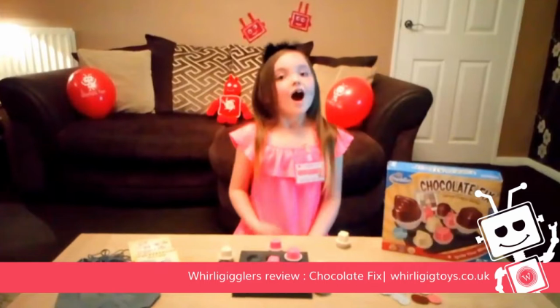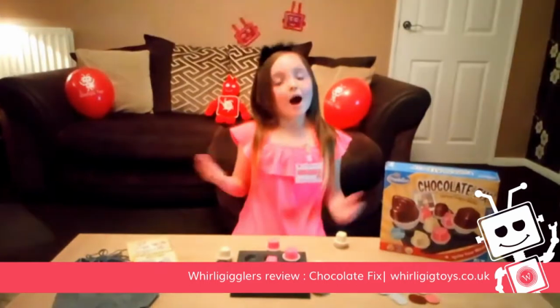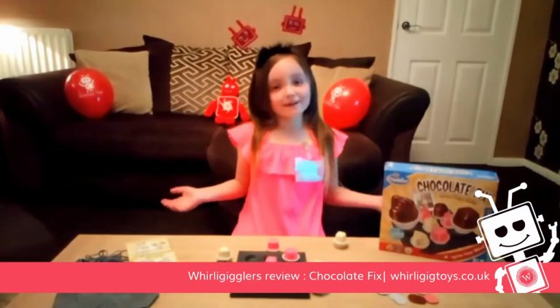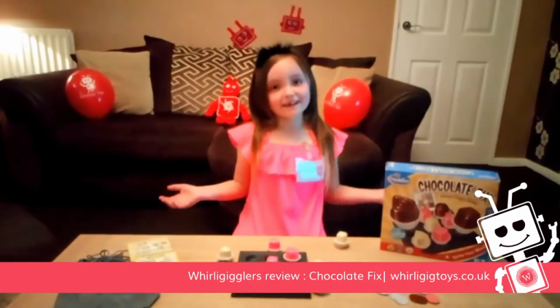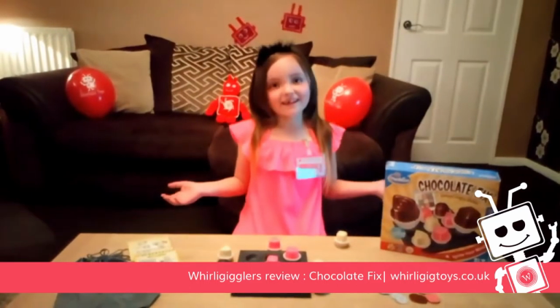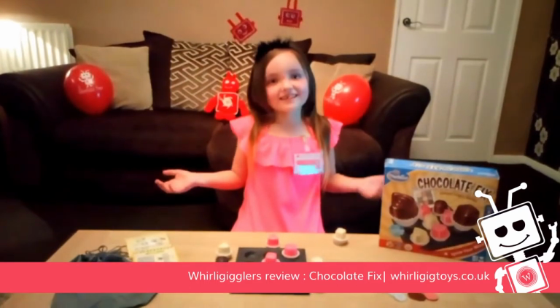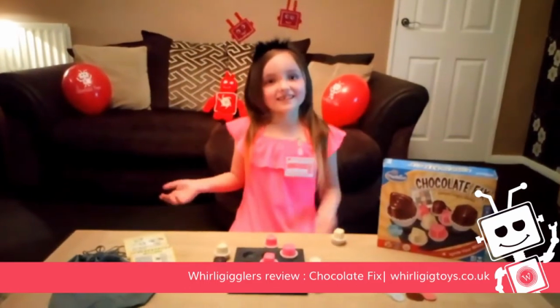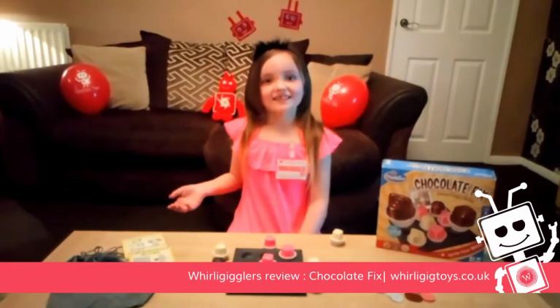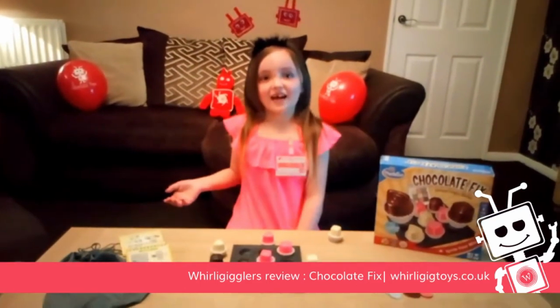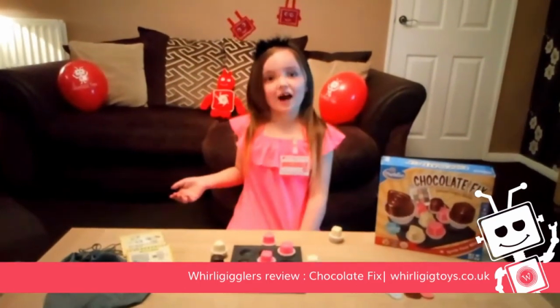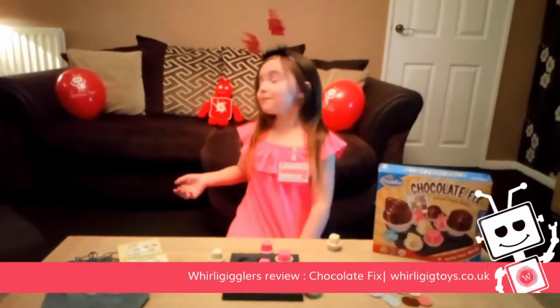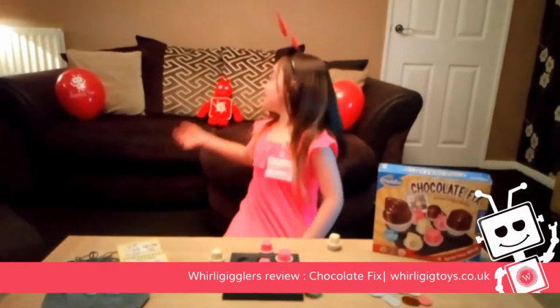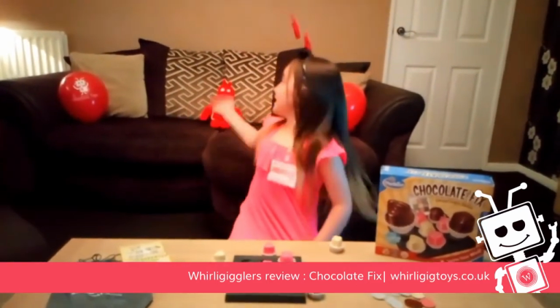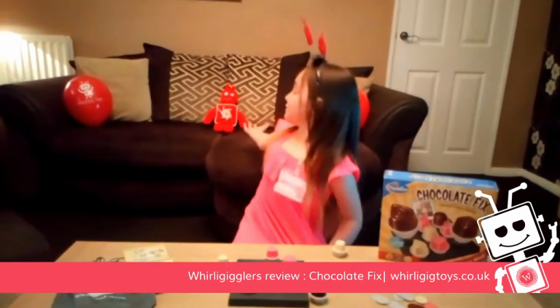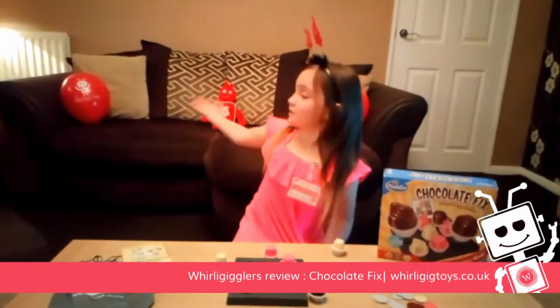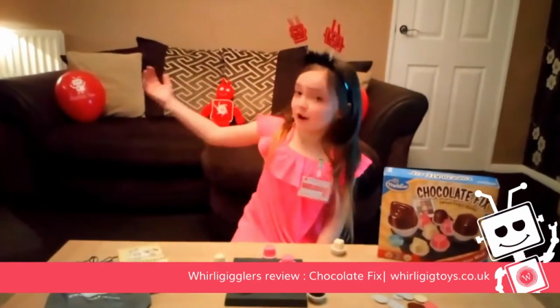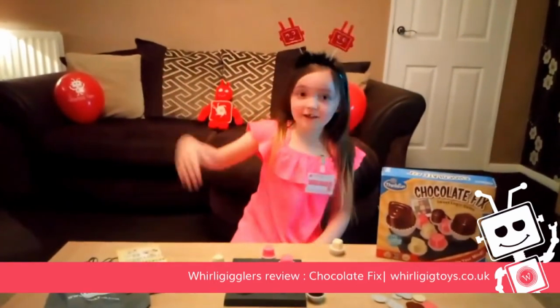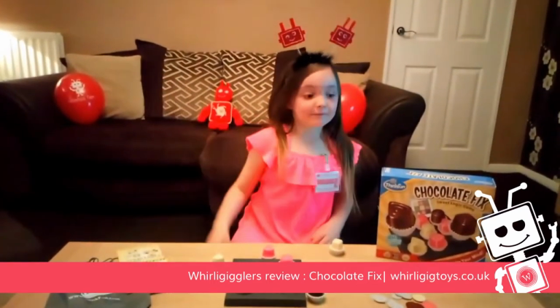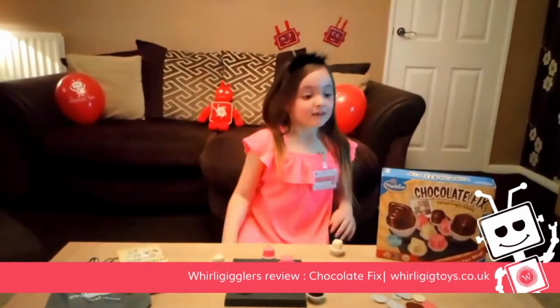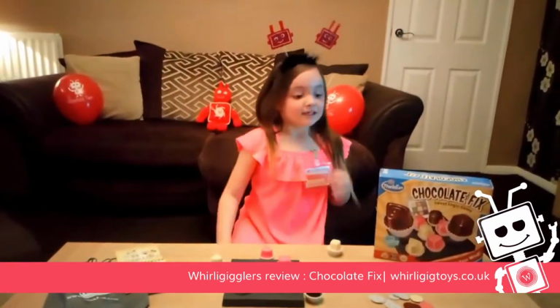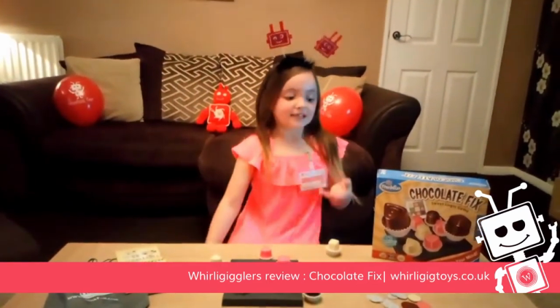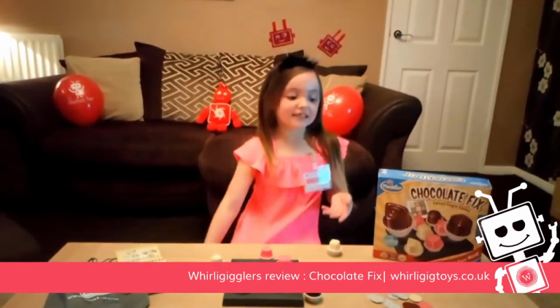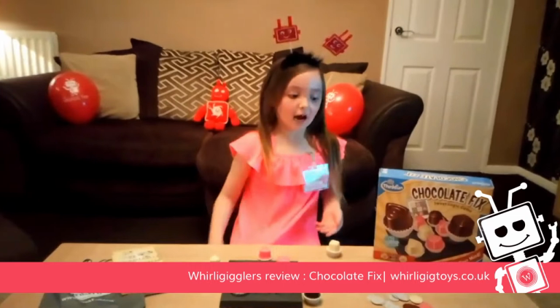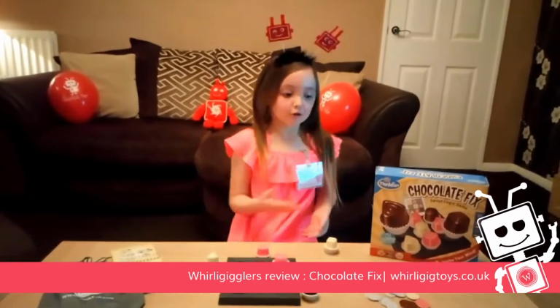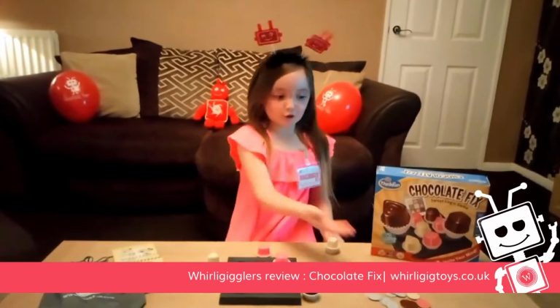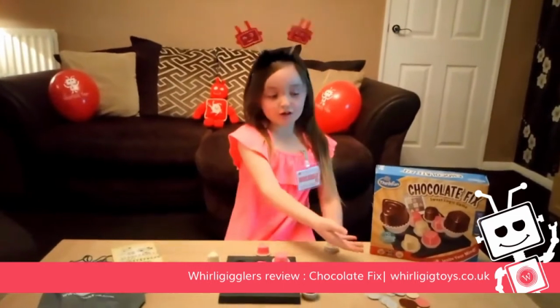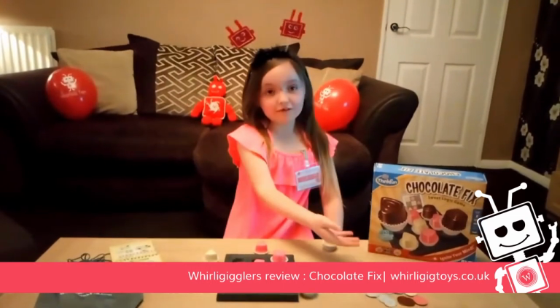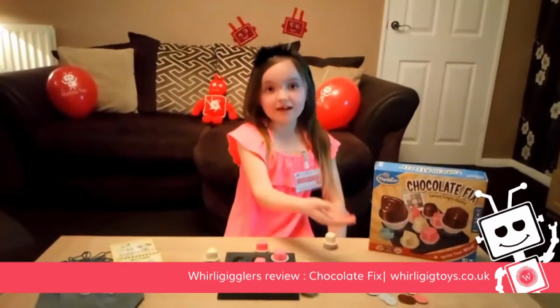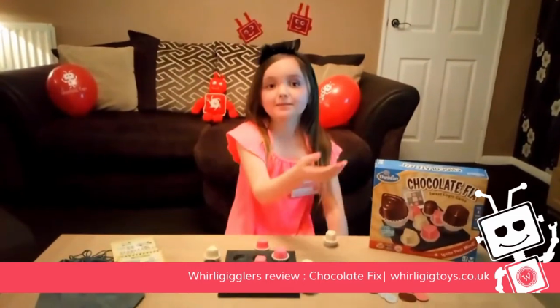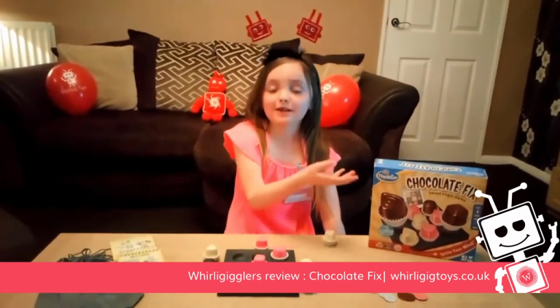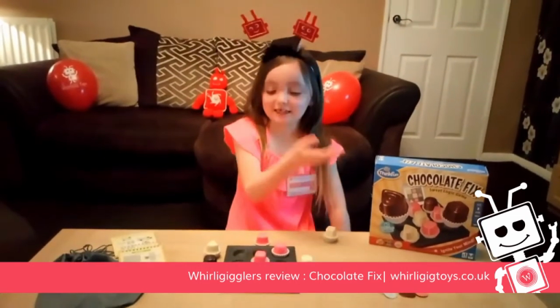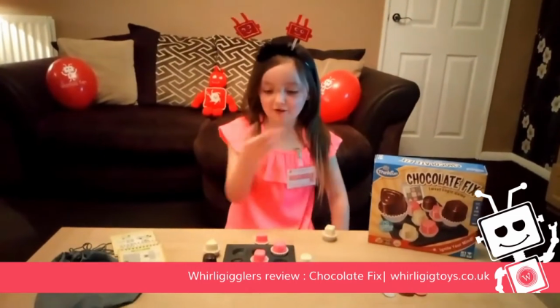Hi Rigglers! Today I'm with my little friend Whirly, testing out Chocolate Fix by Thinkfun.